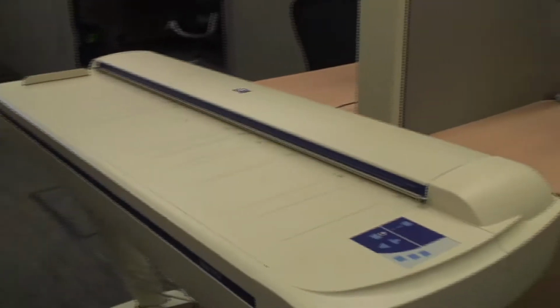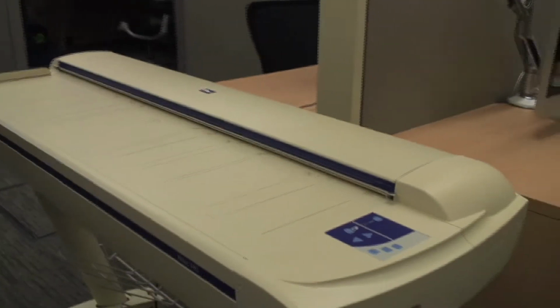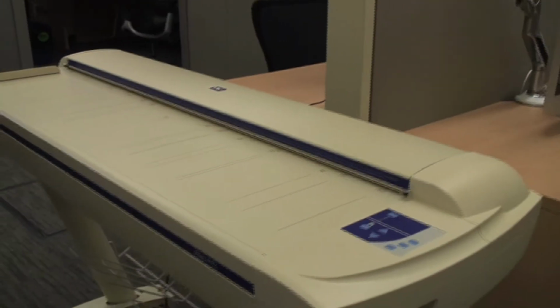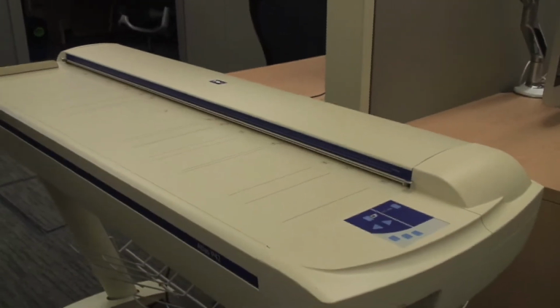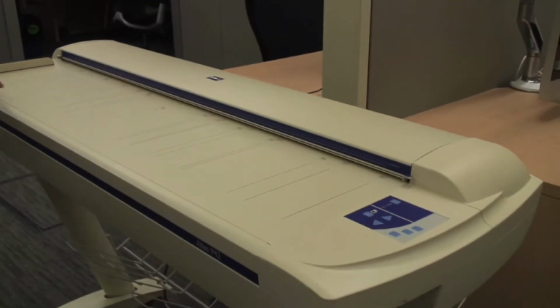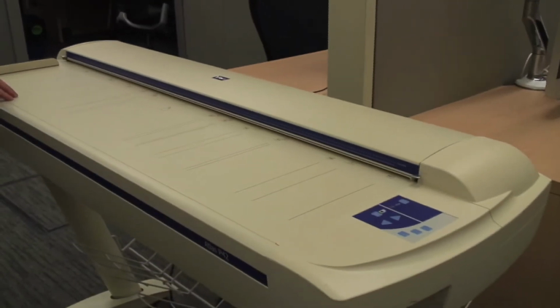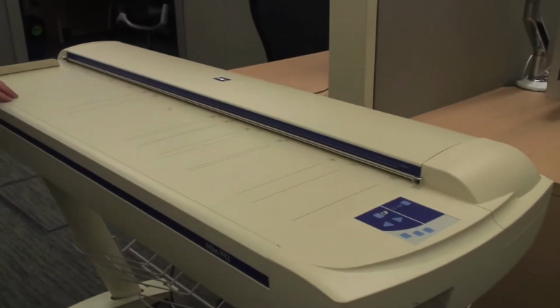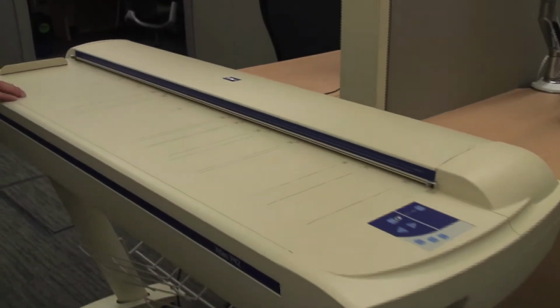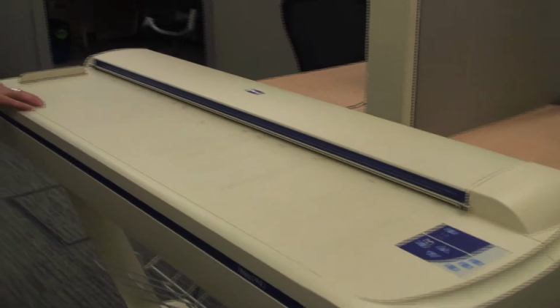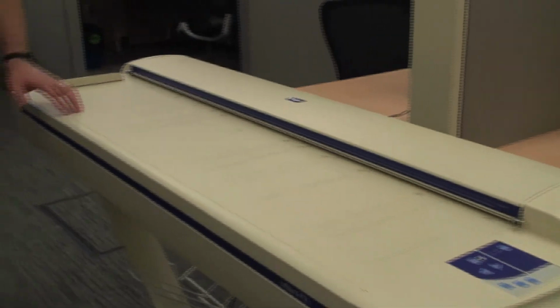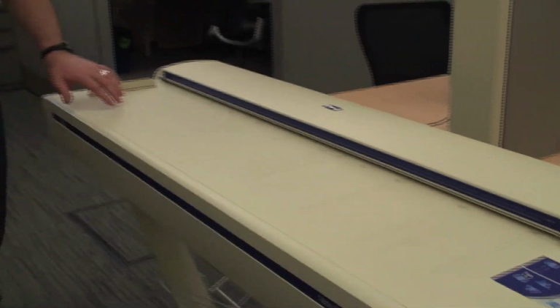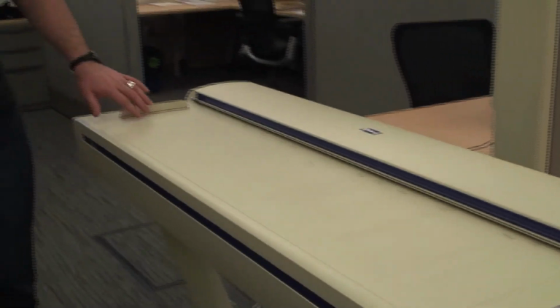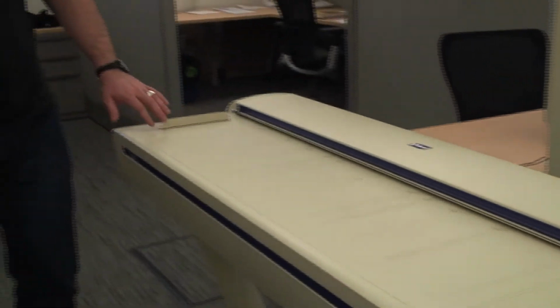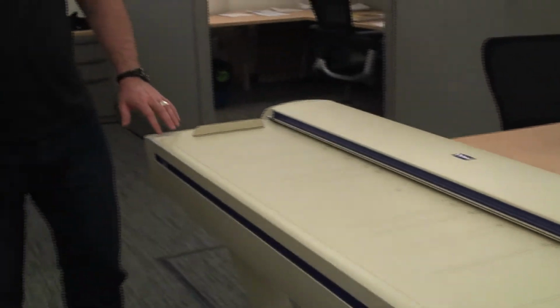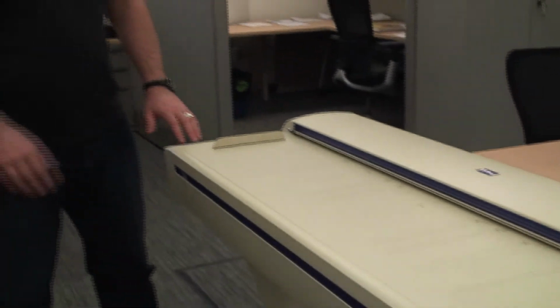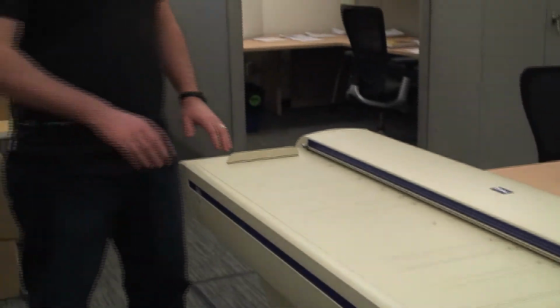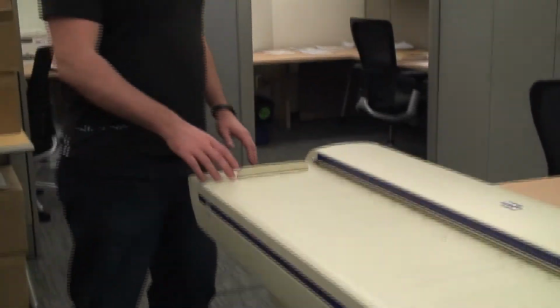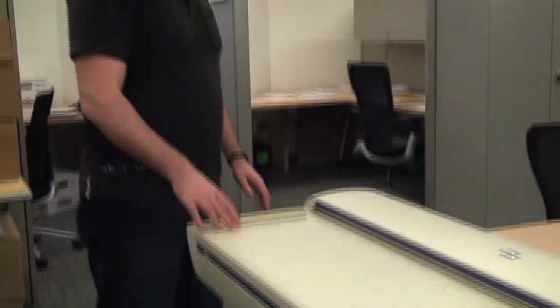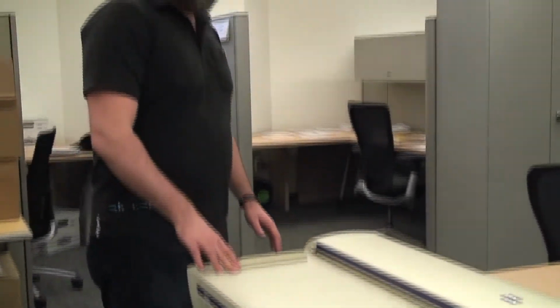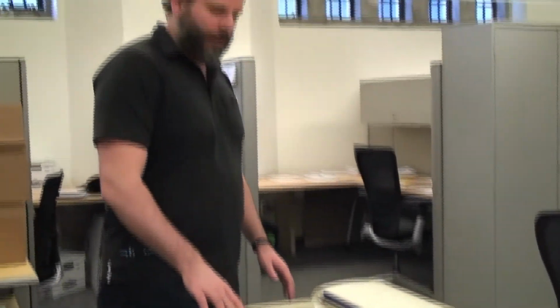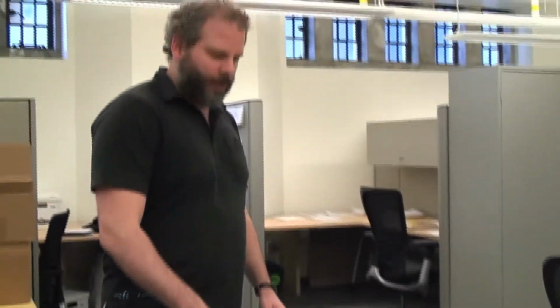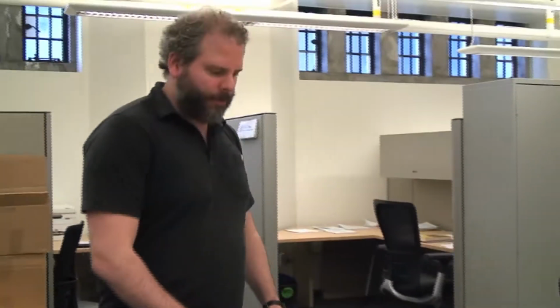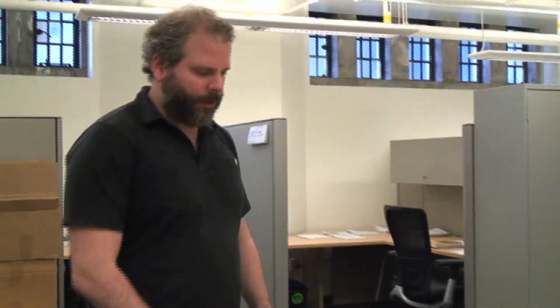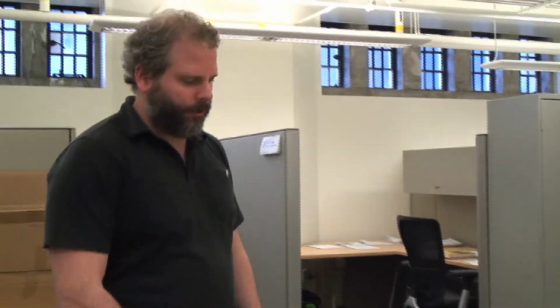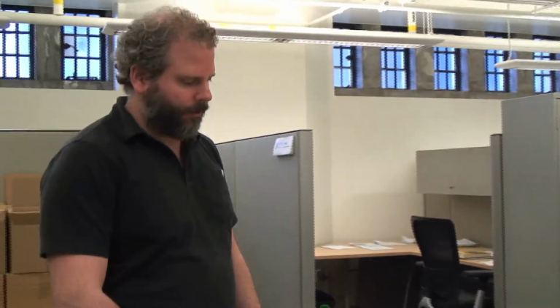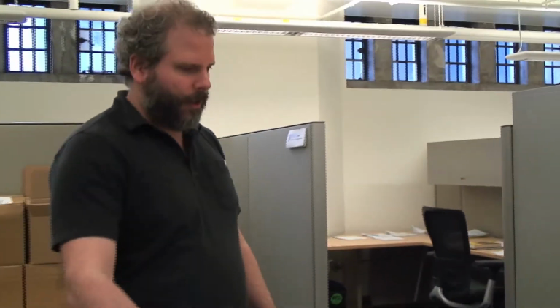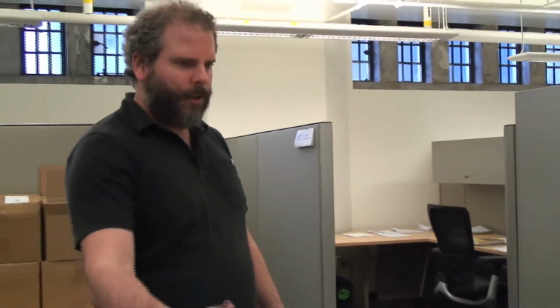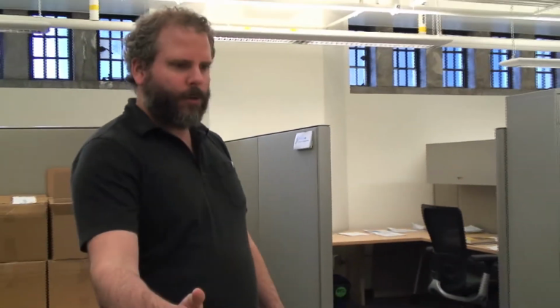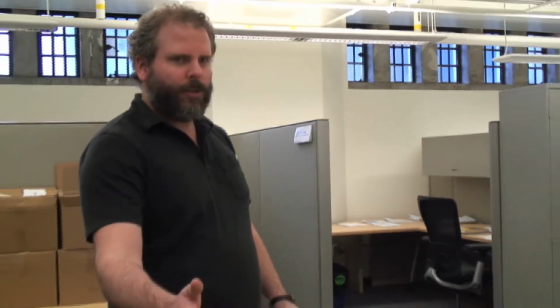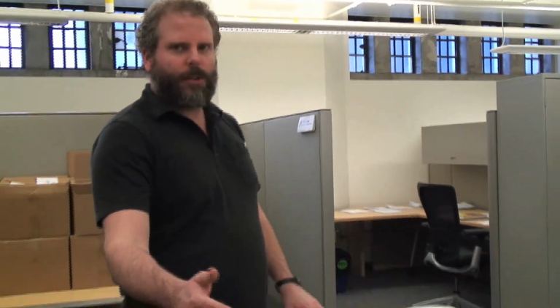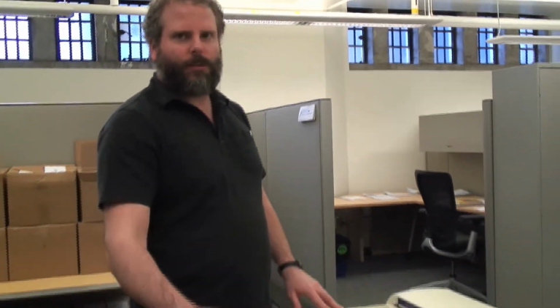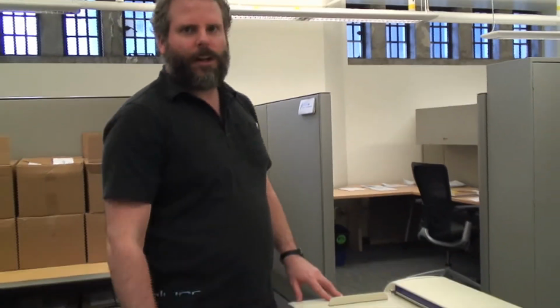This is our large format map scanner. We can run posters or maps through here up to 42 inches wide.